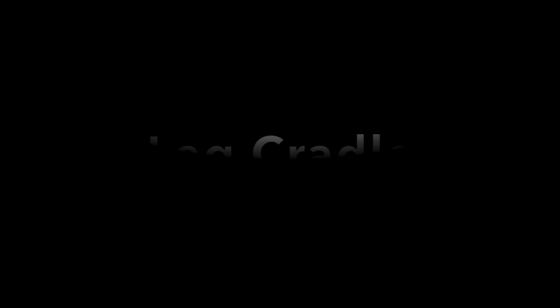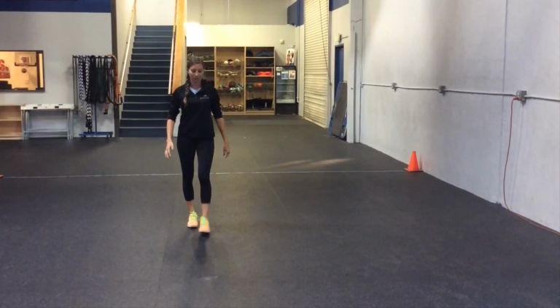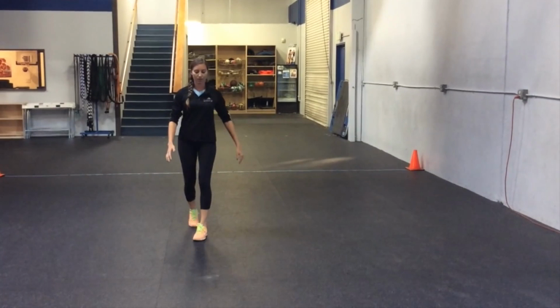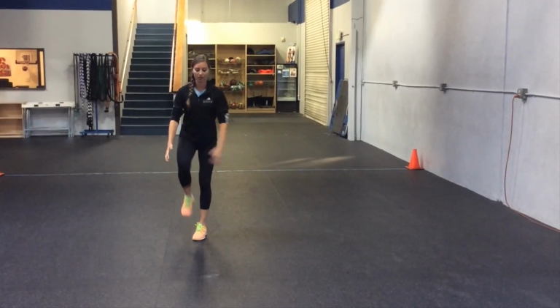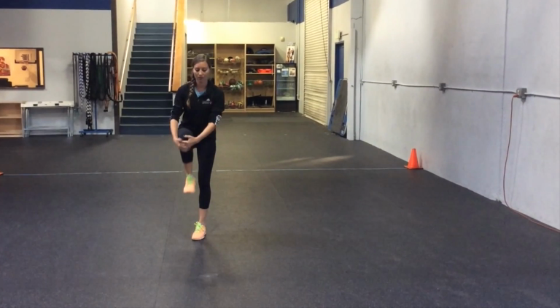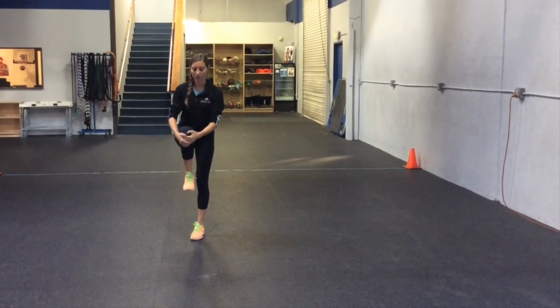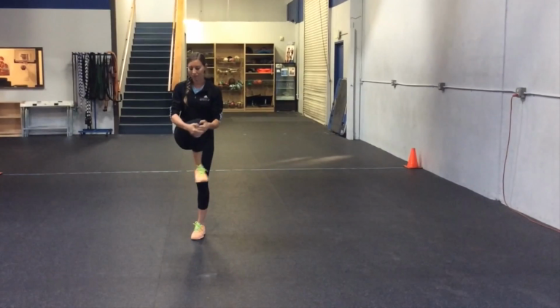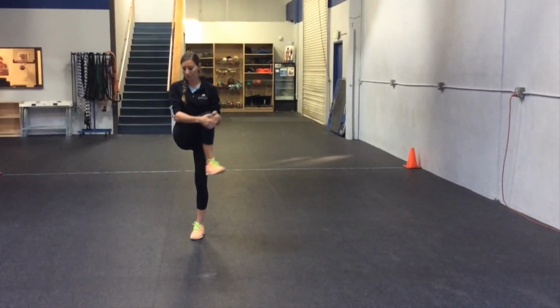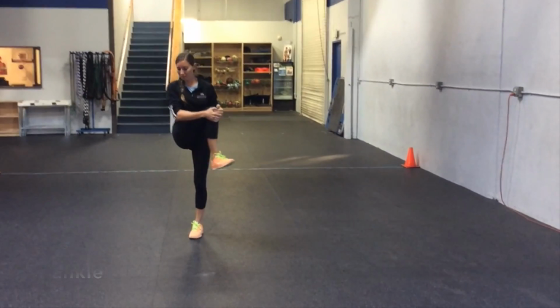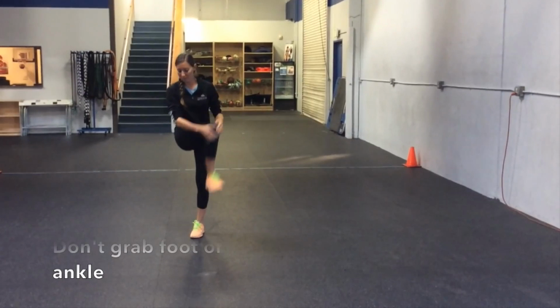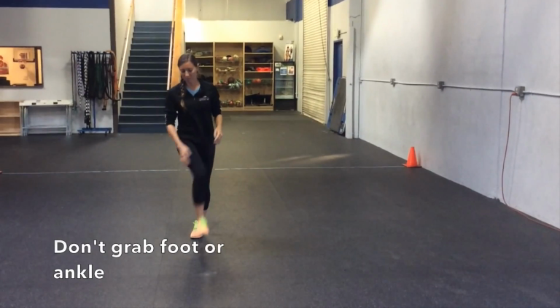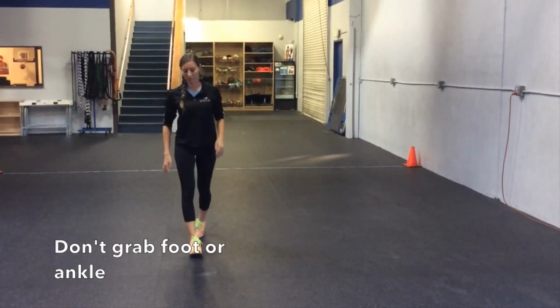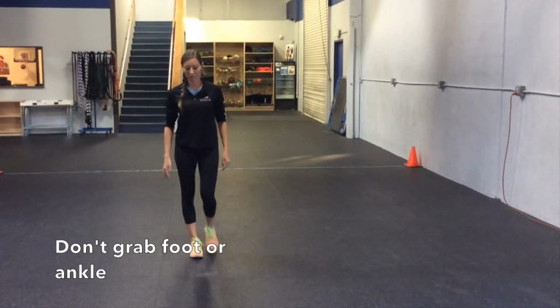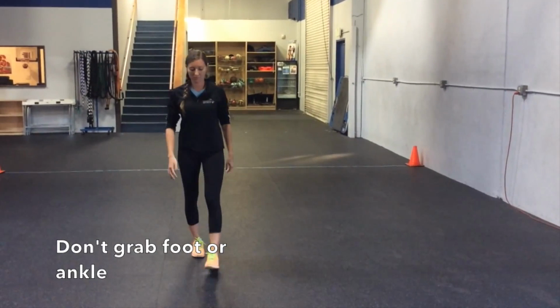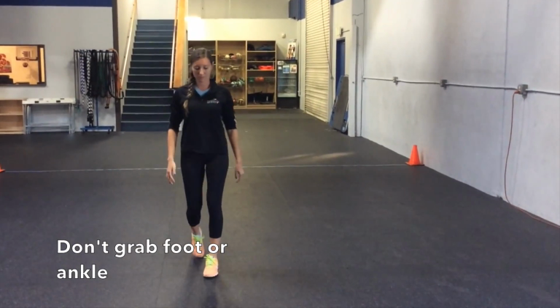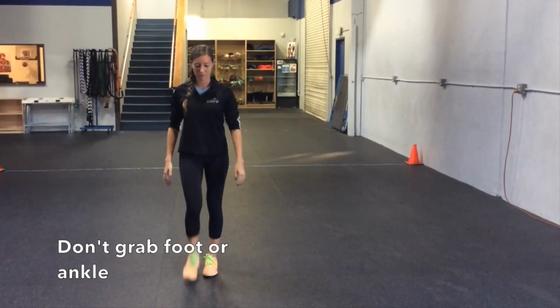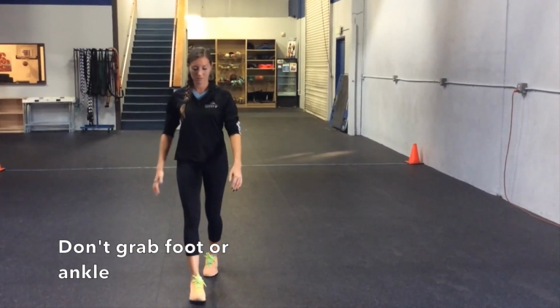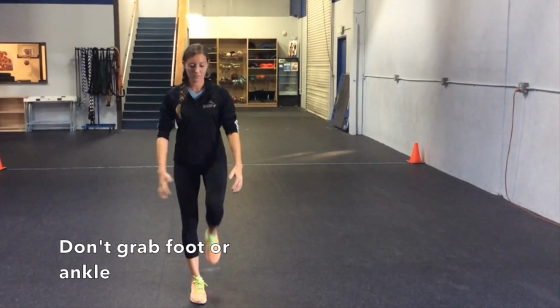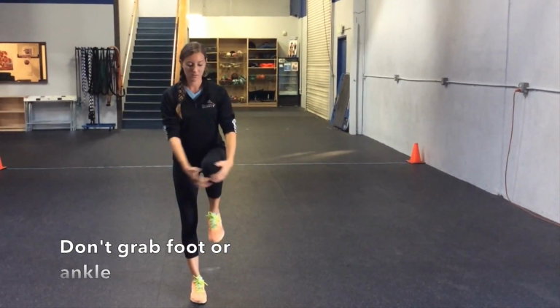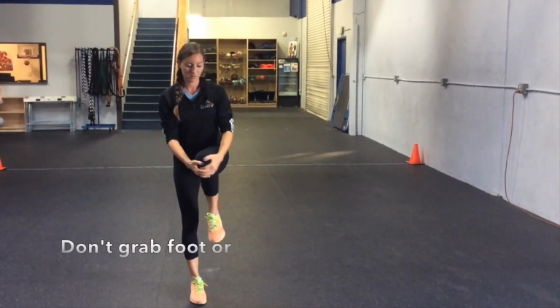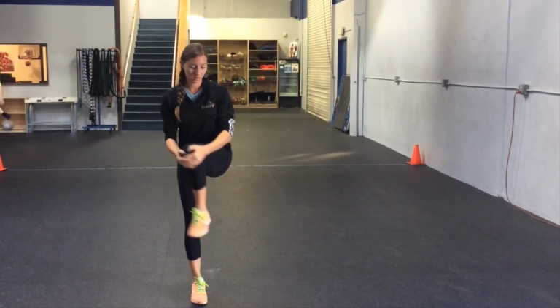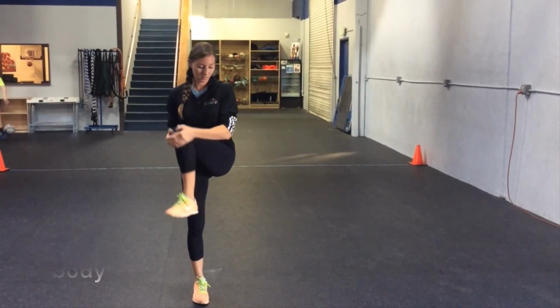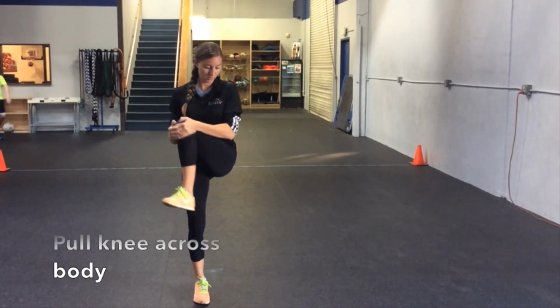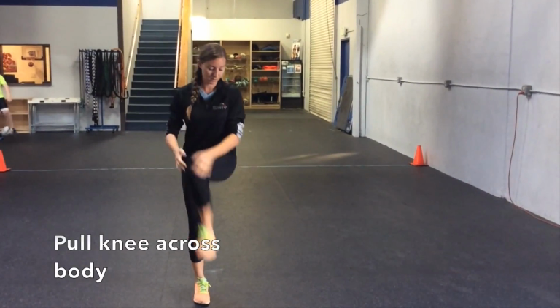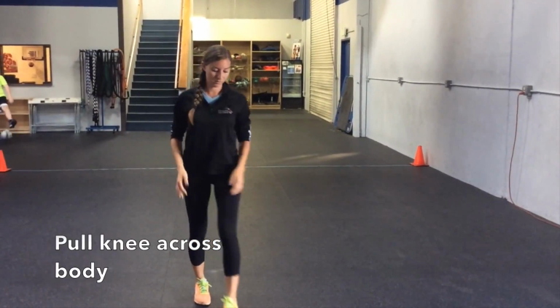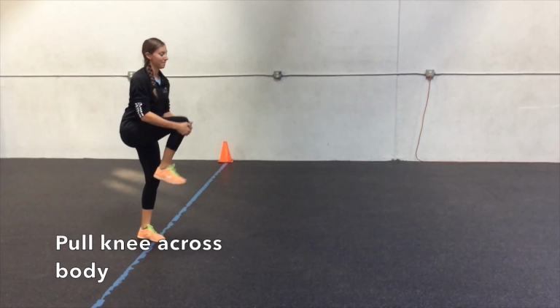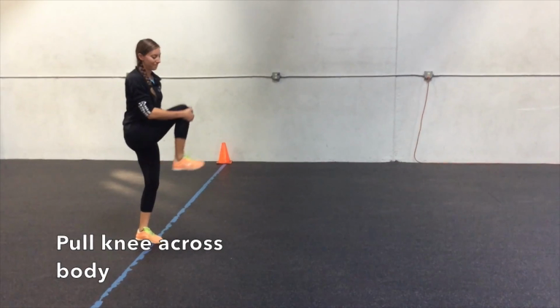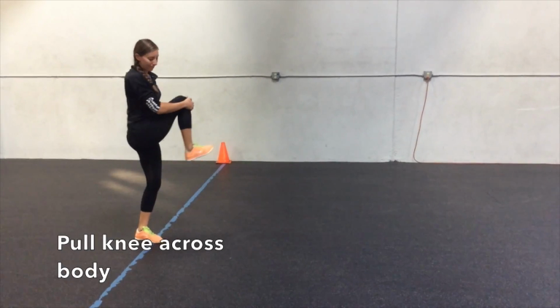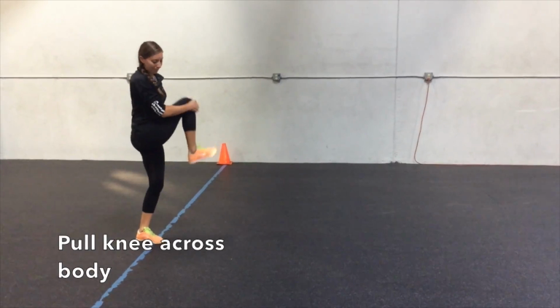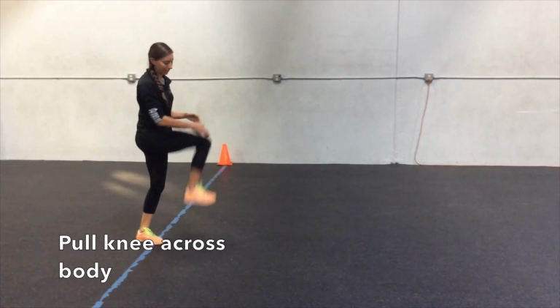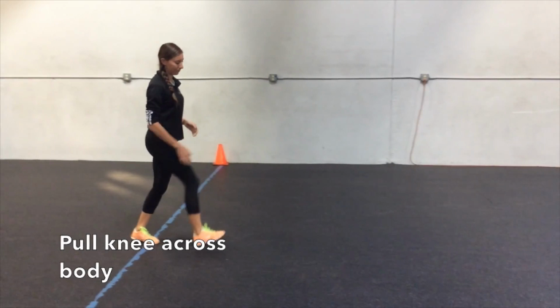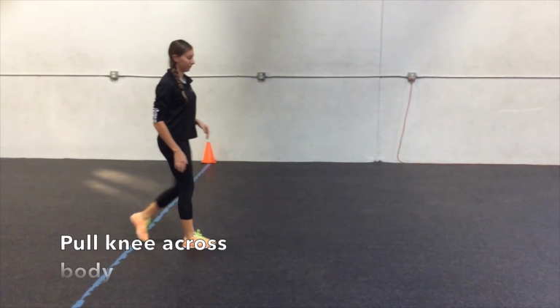The athlete grabs around the outside part of the knee, making sure they do not grab their ankle, and pulls the knee to the opposite shoulder.